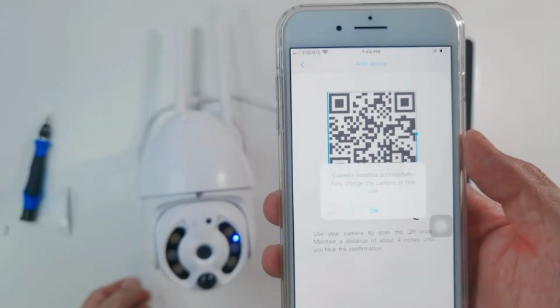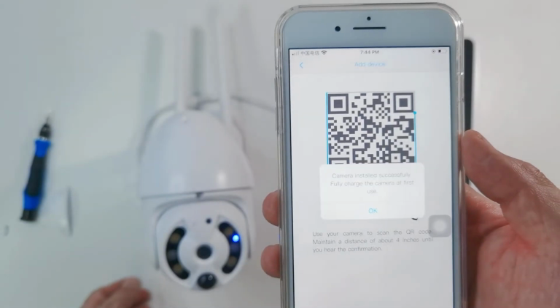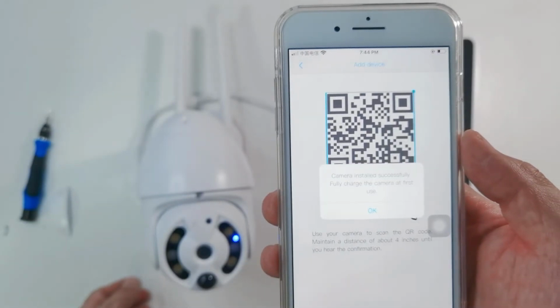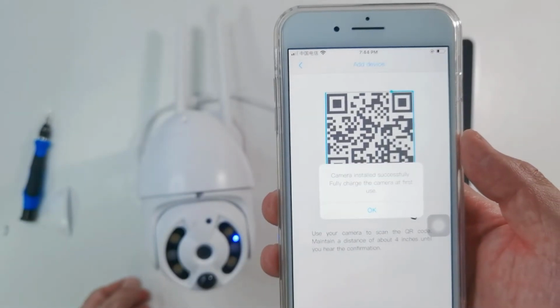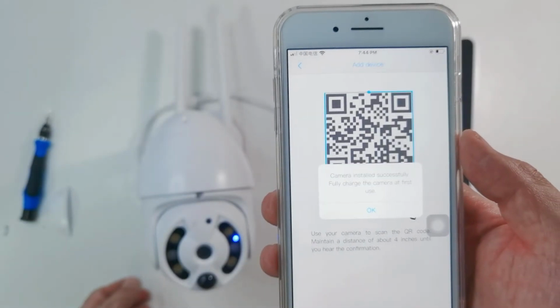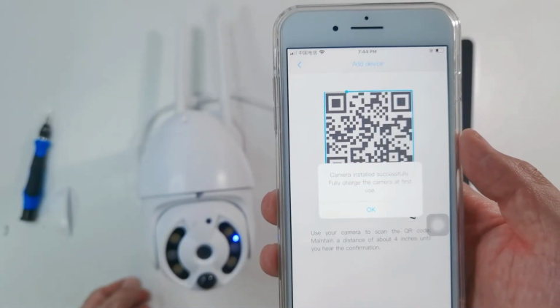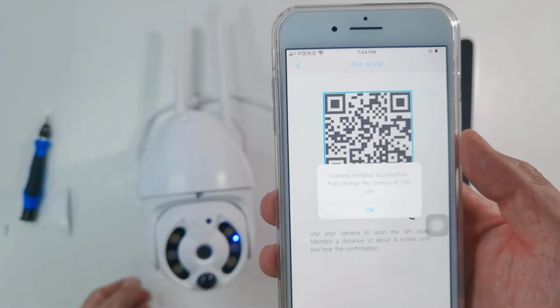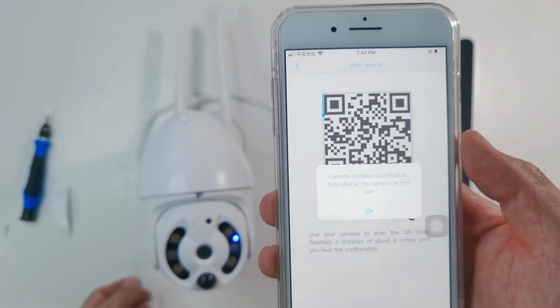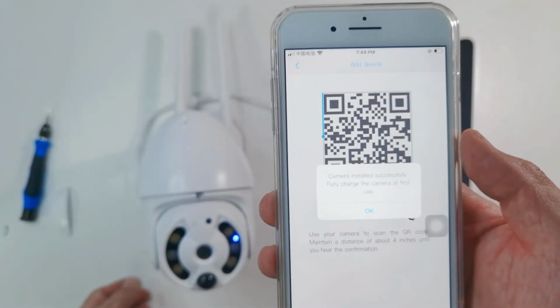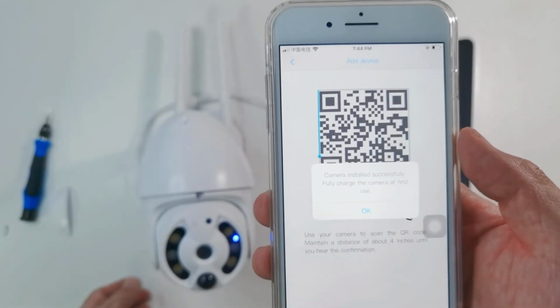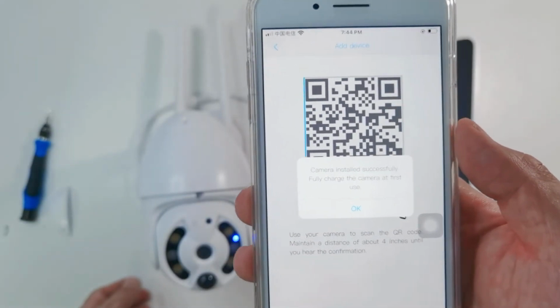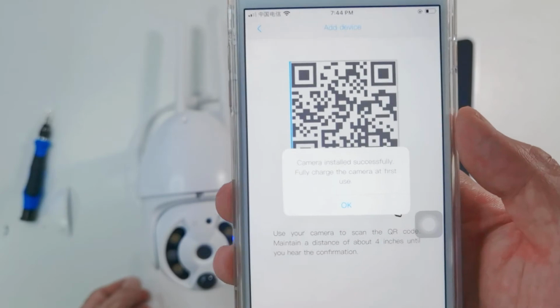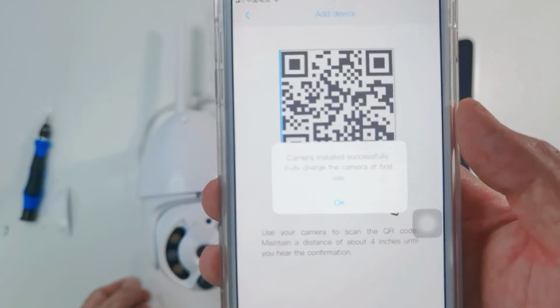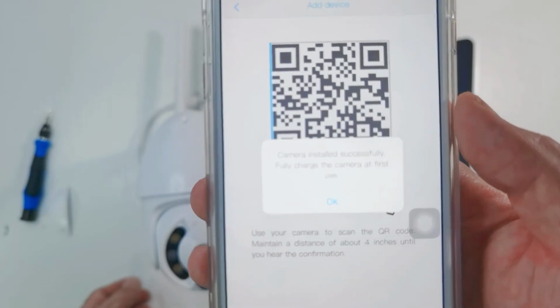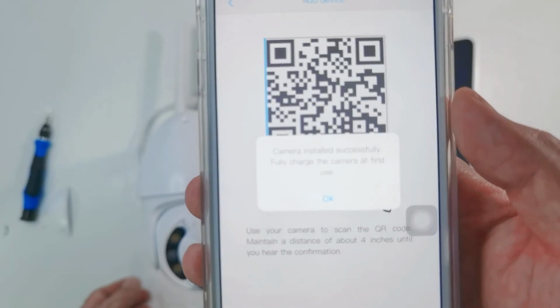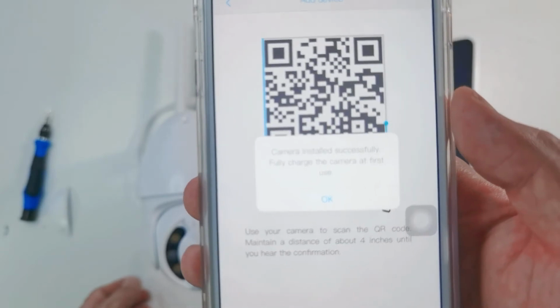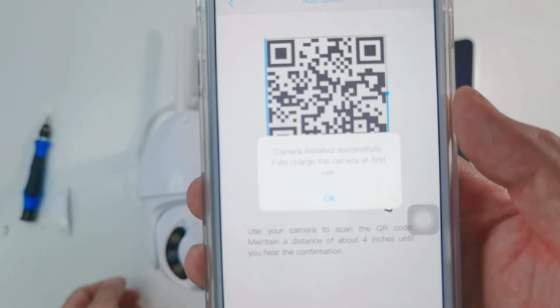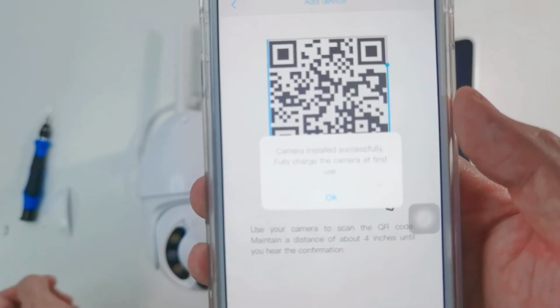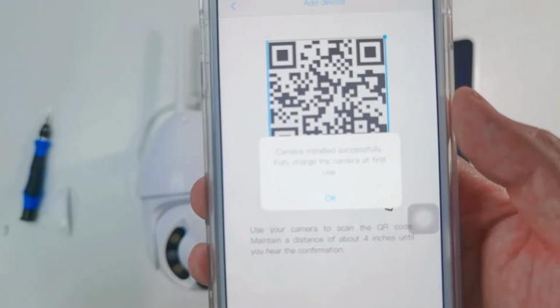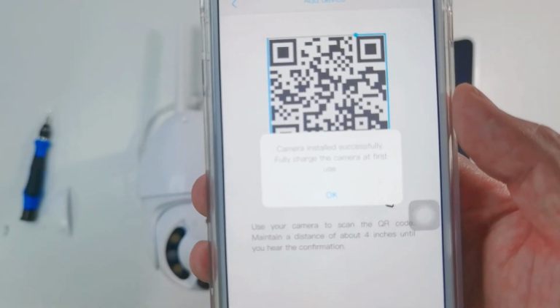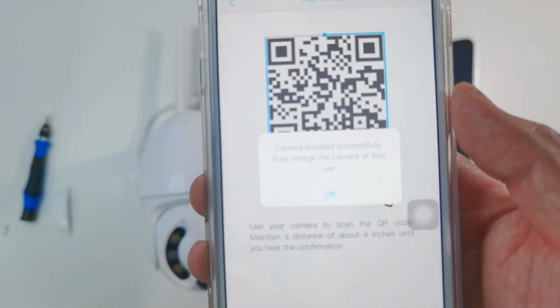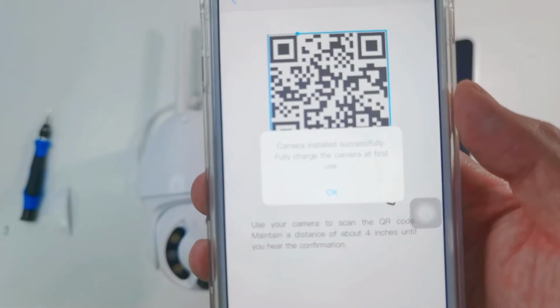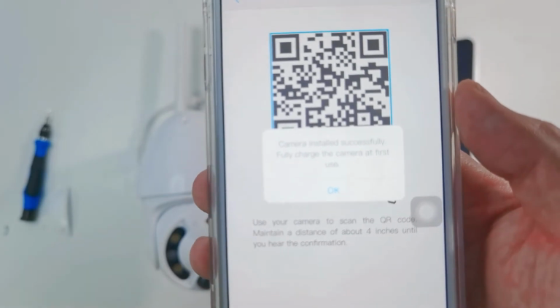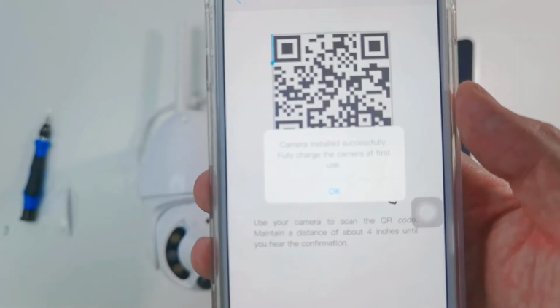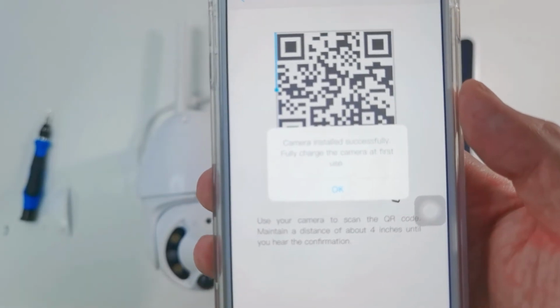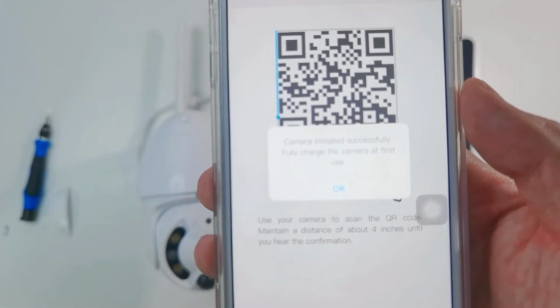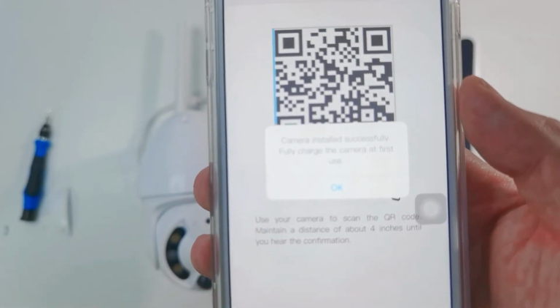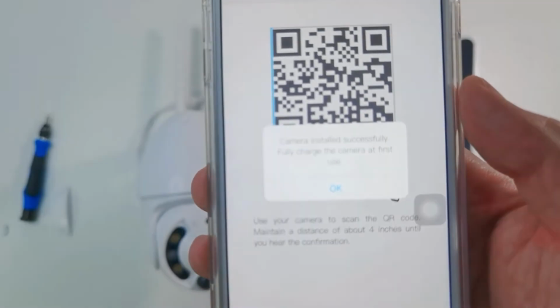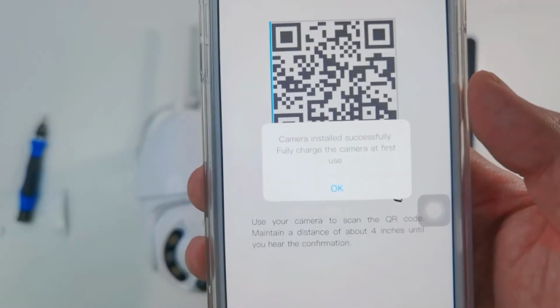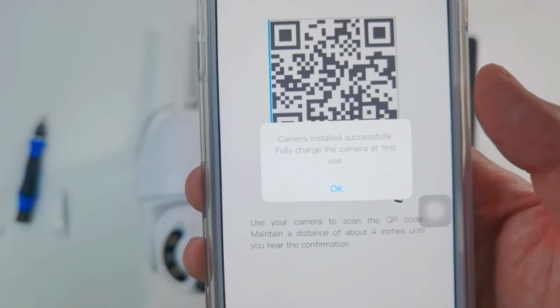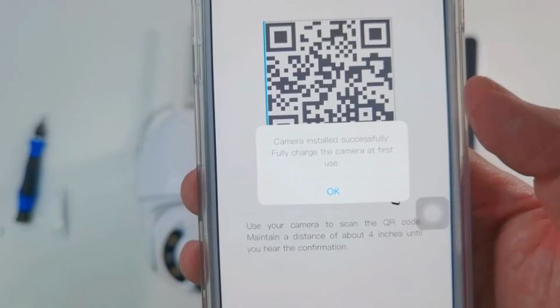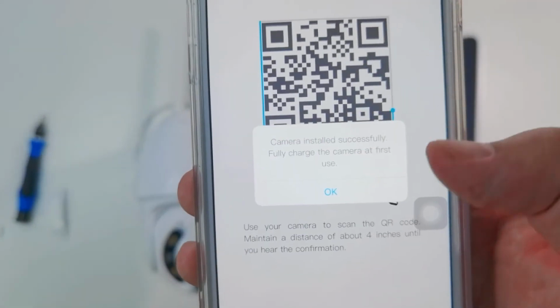Camera installed successfully. Fully charge the camera at first use.